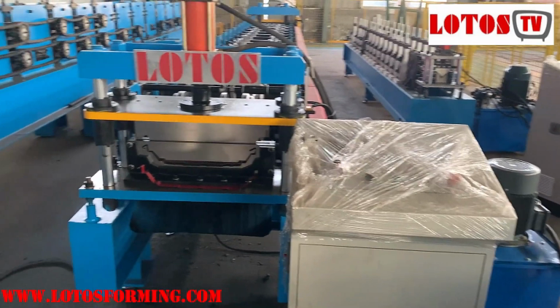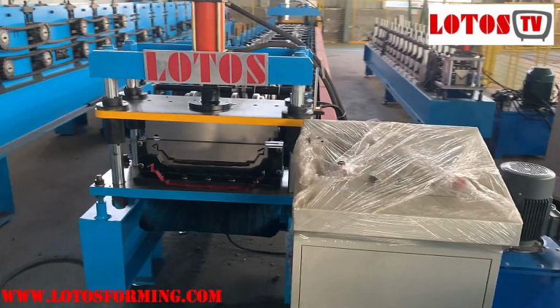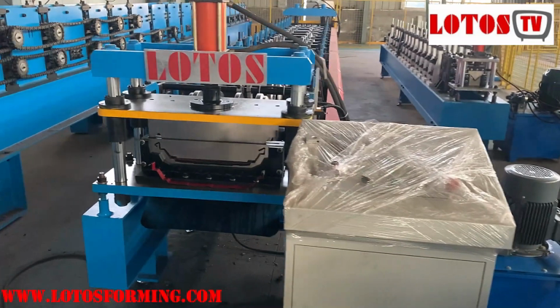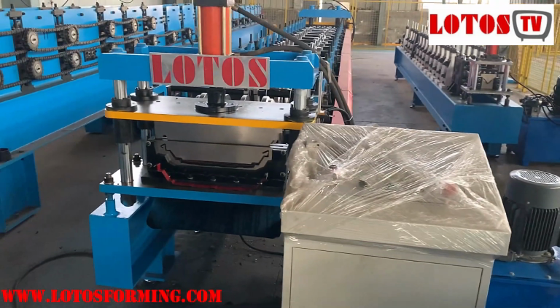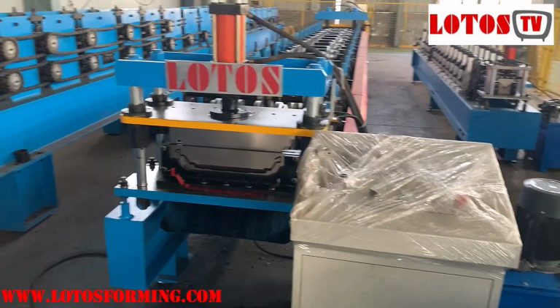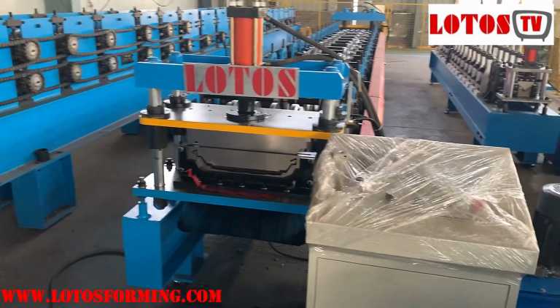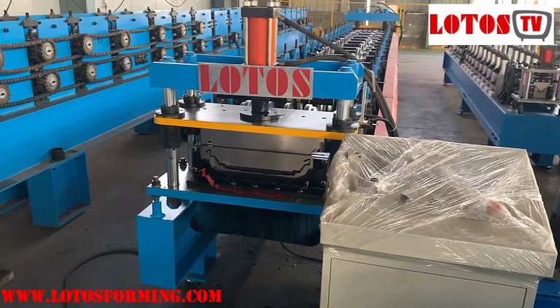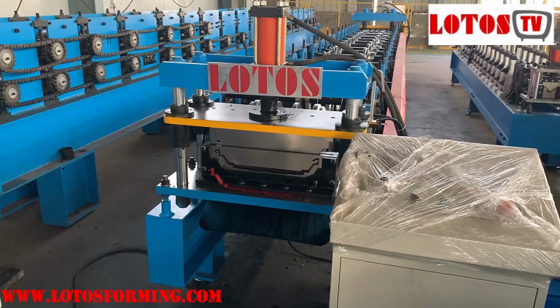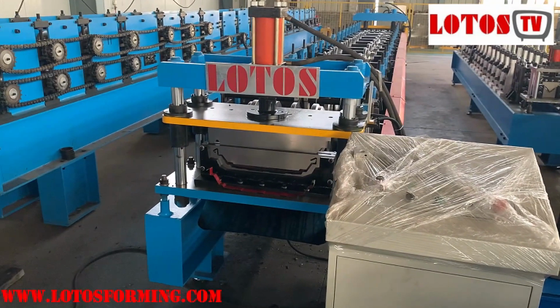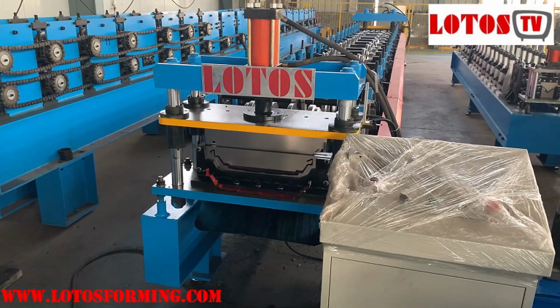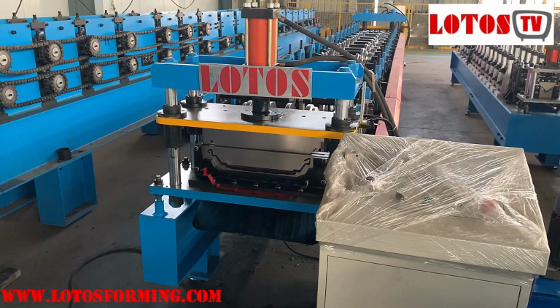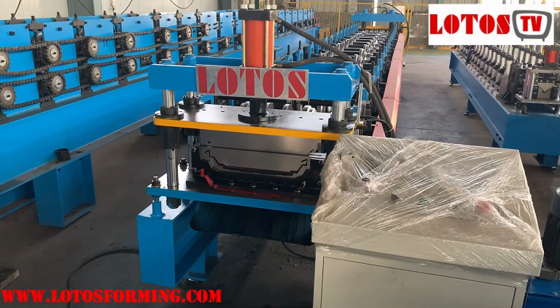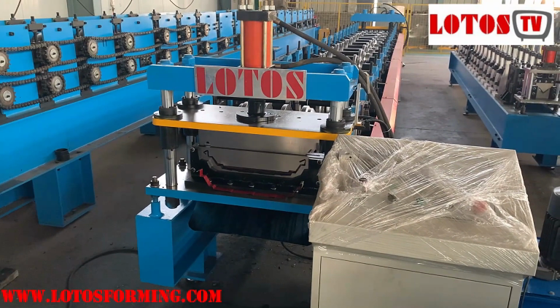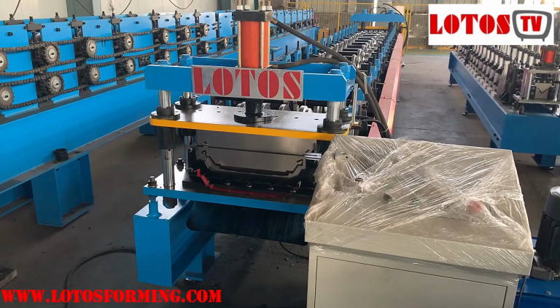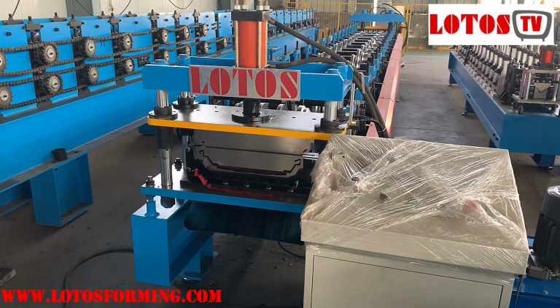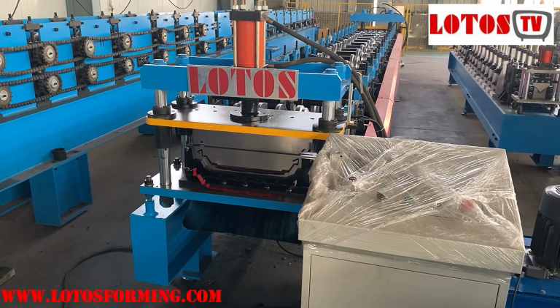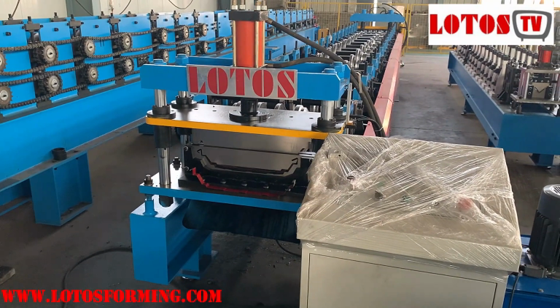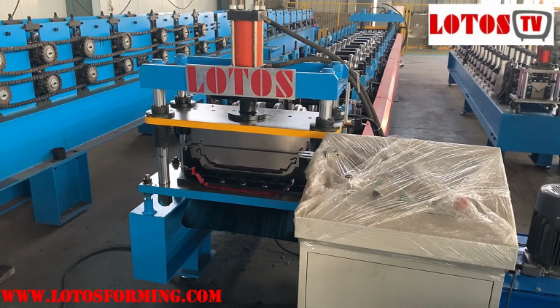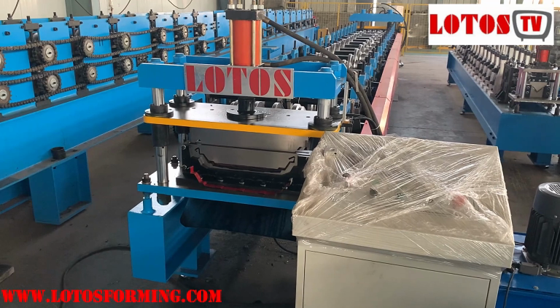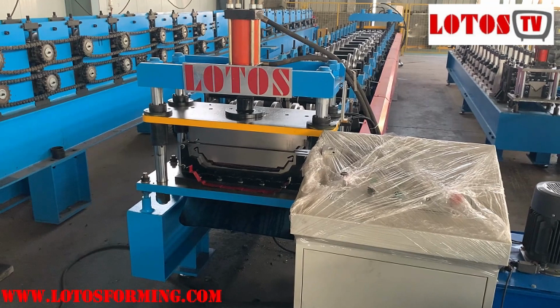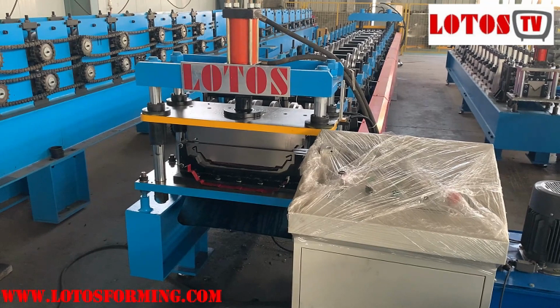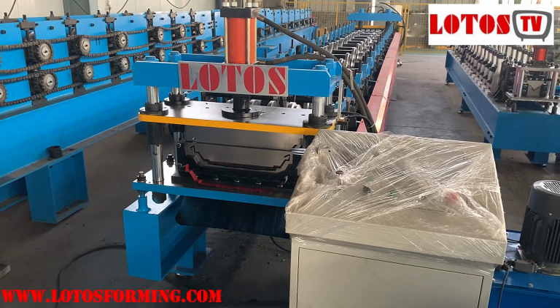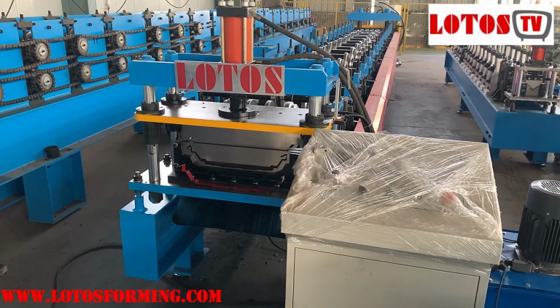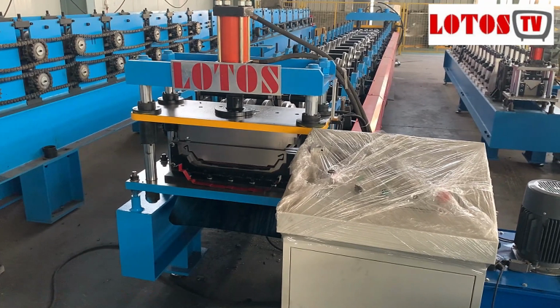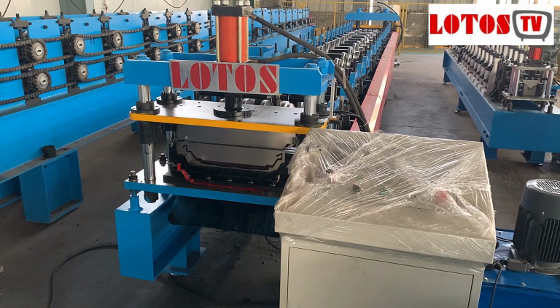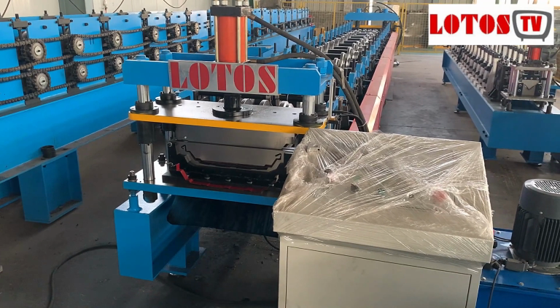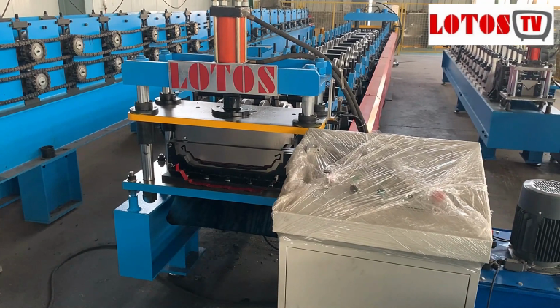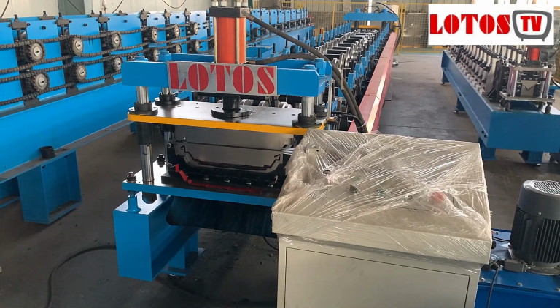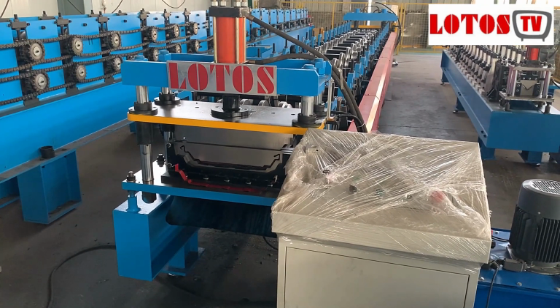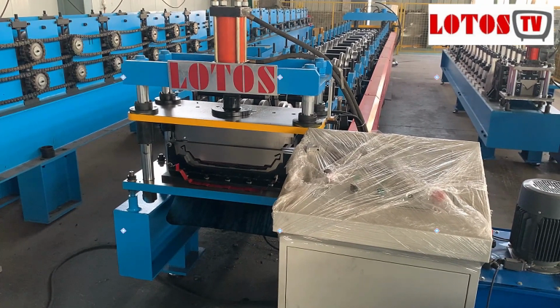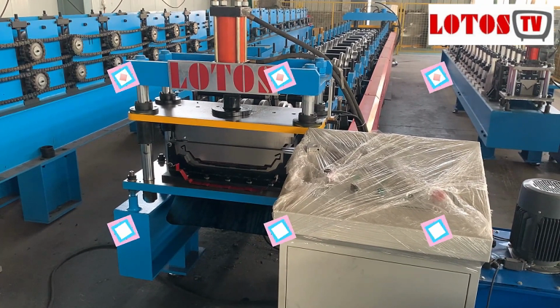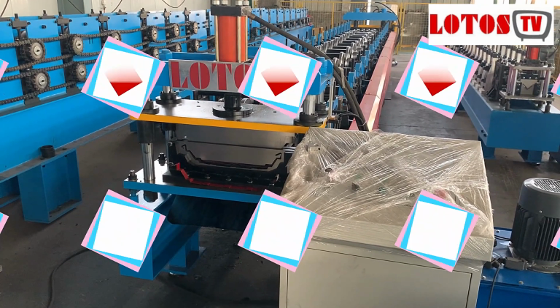If you have a similar inquiry for this machine, just contact with us. See you next time.